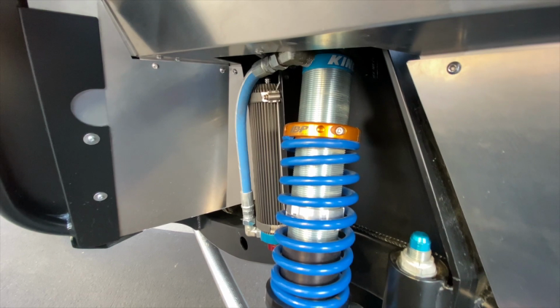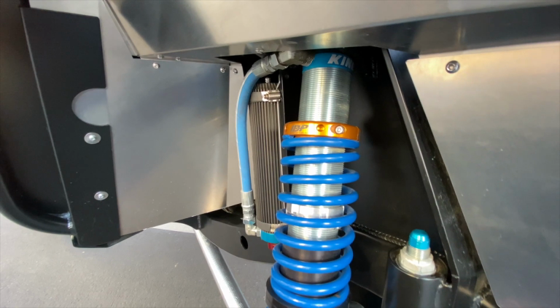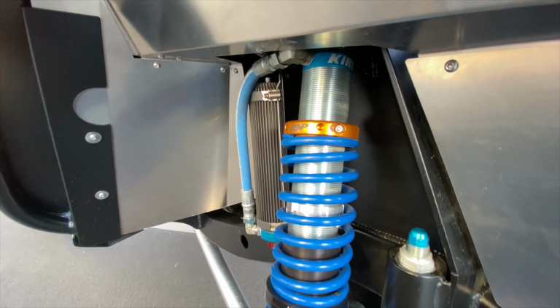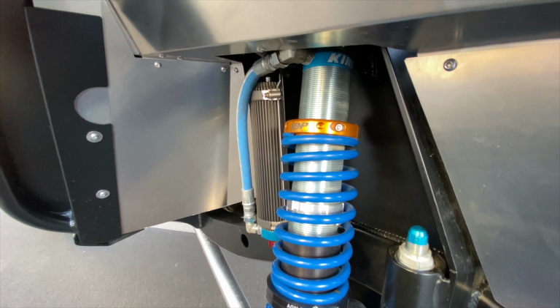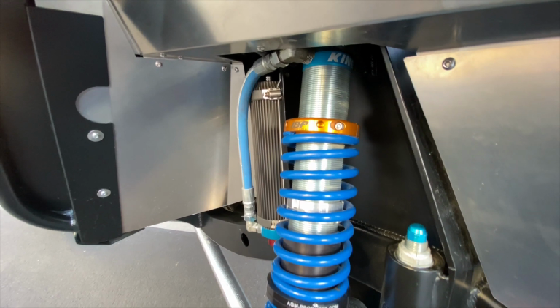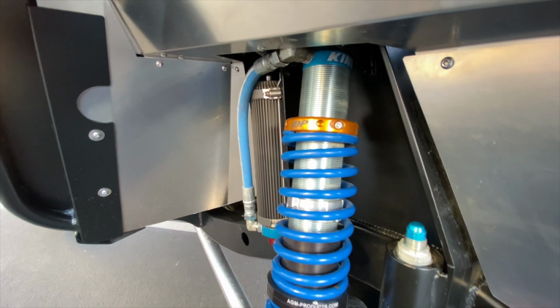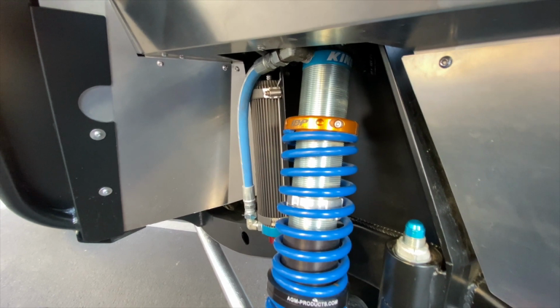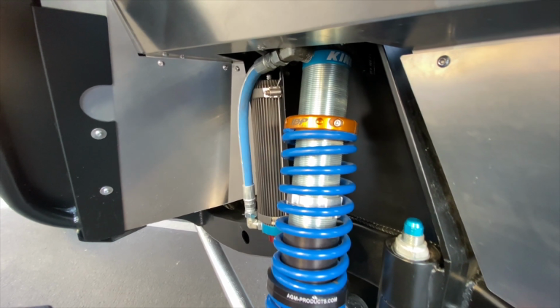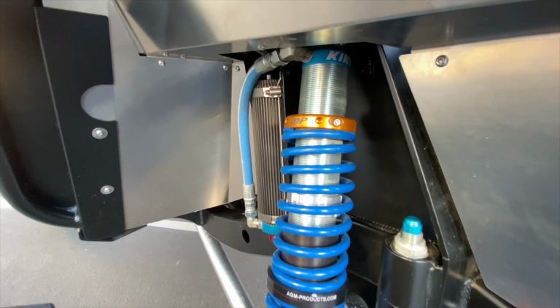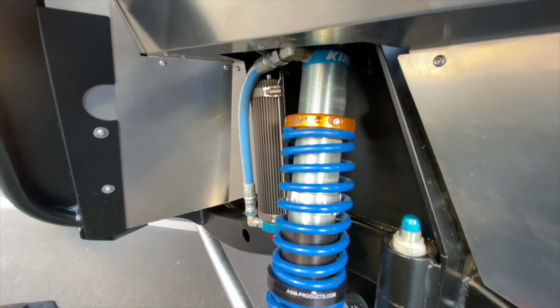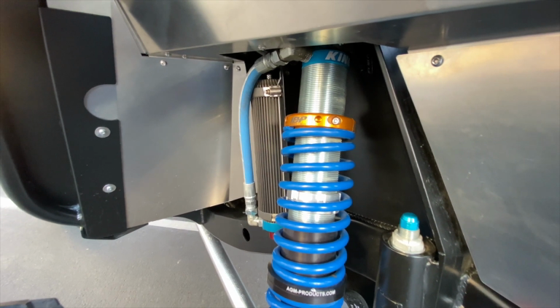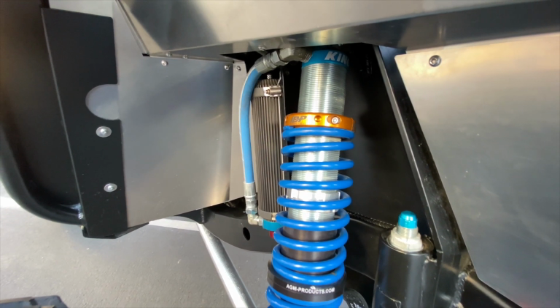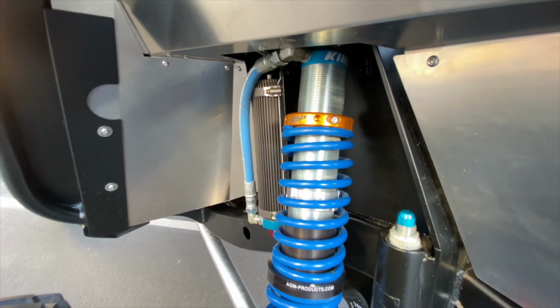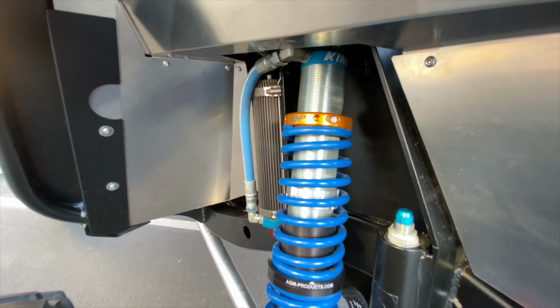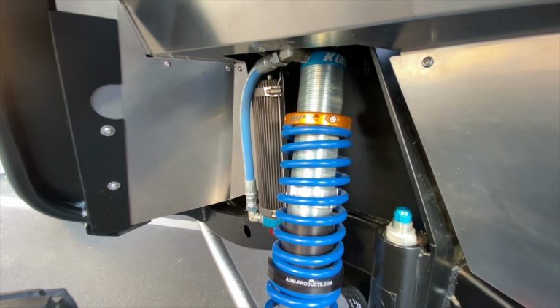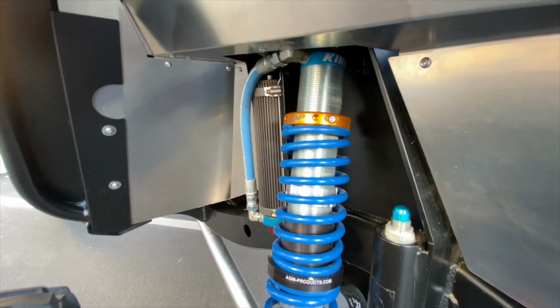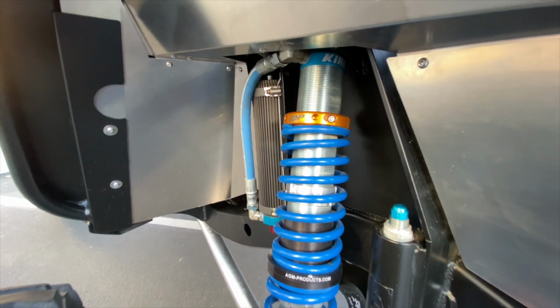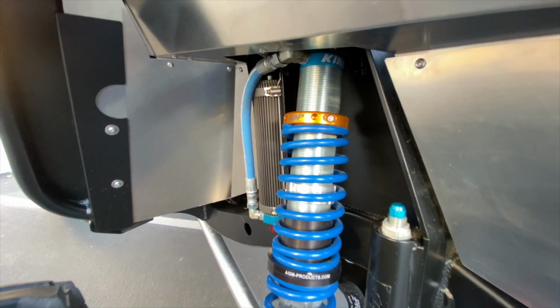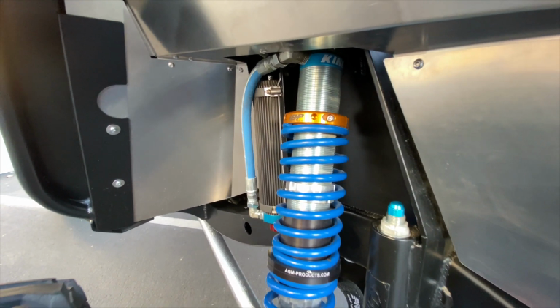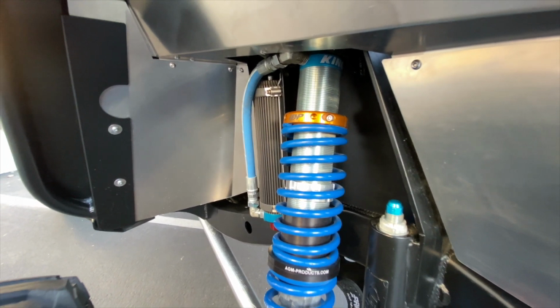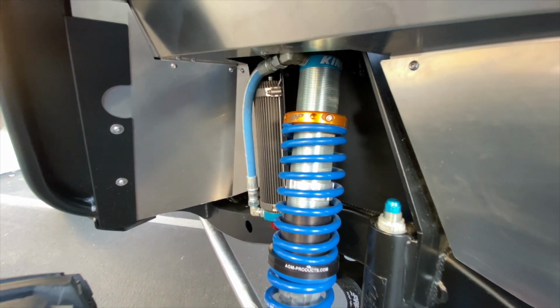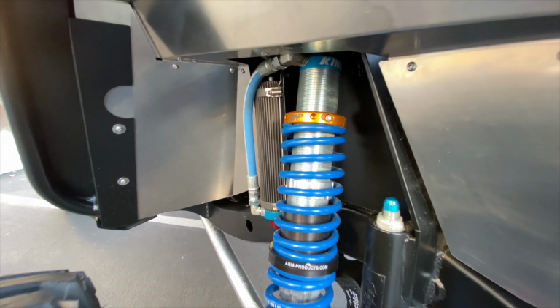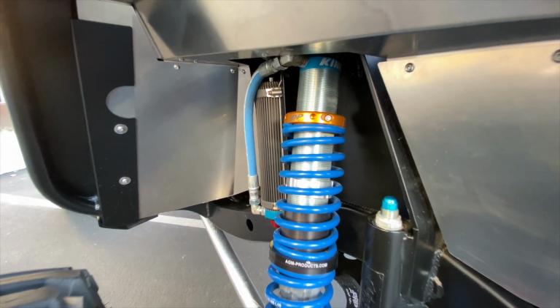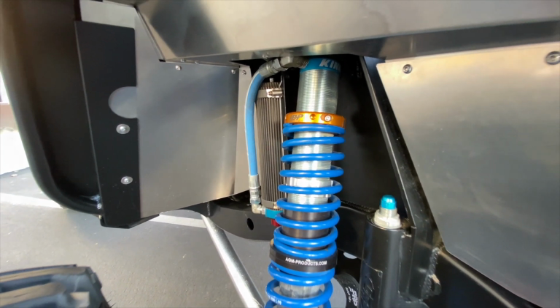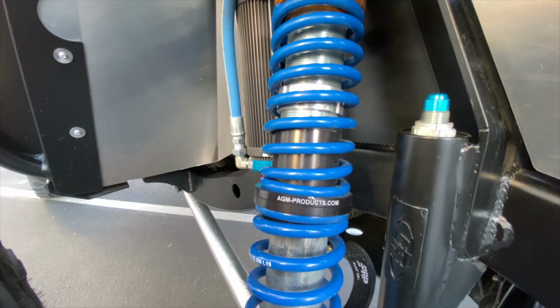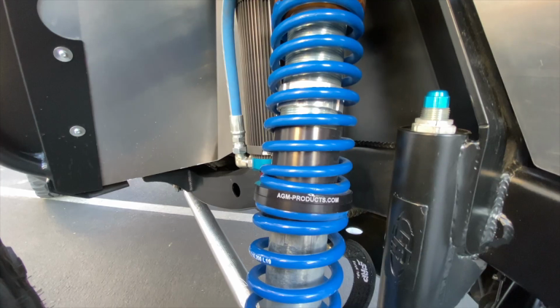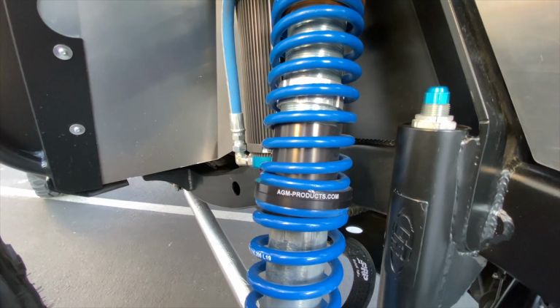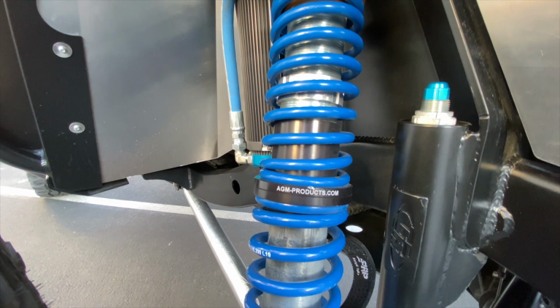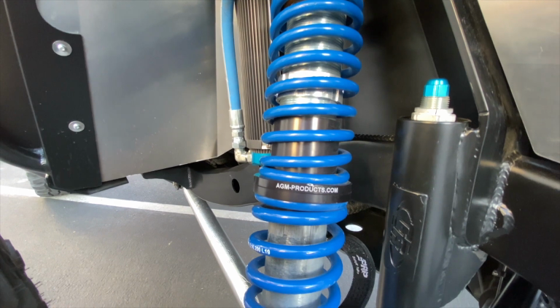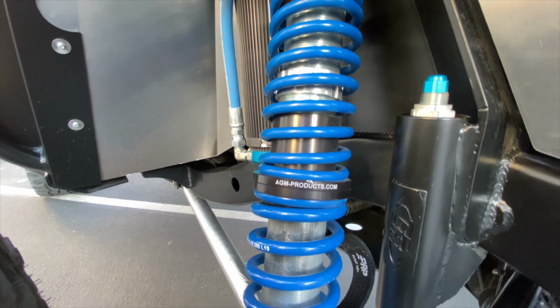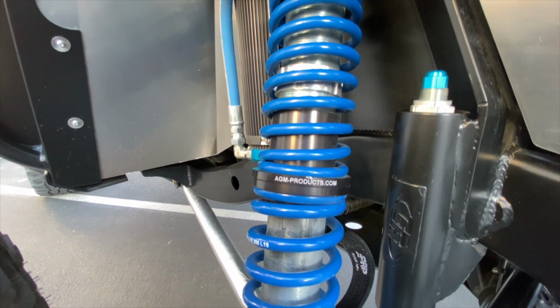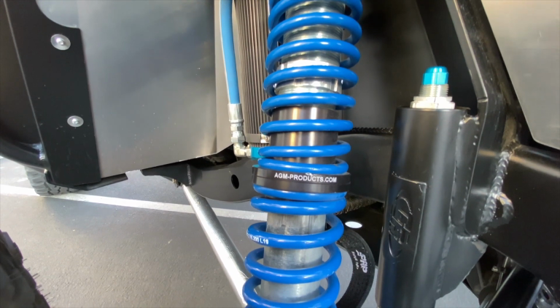Let's start talking about the King 14-inch 2.5 internal bypass coil-overs. It has the compression adjusters, performance fin reservoirs, and AGM Products sliders.